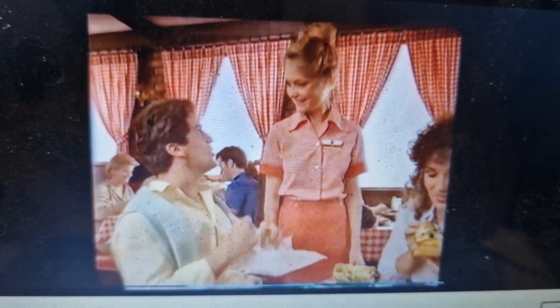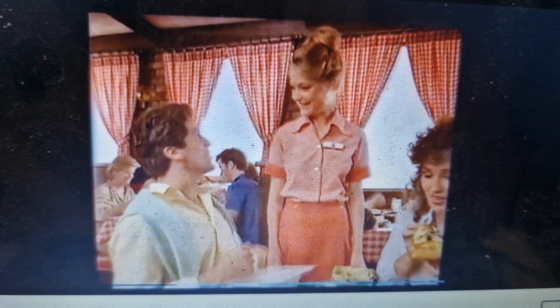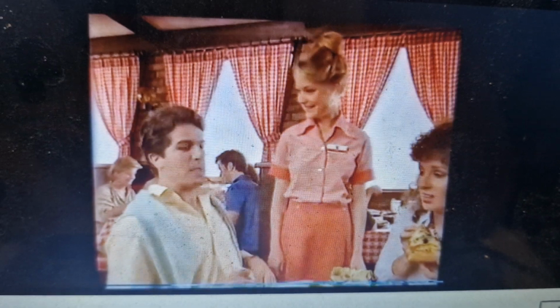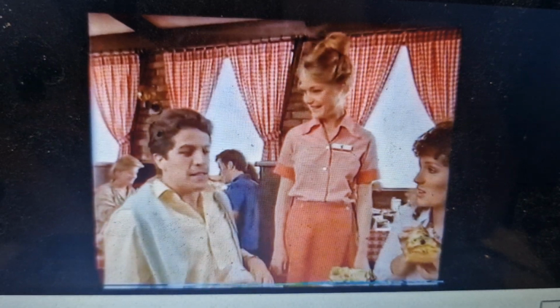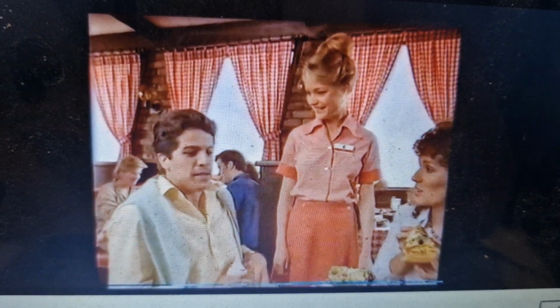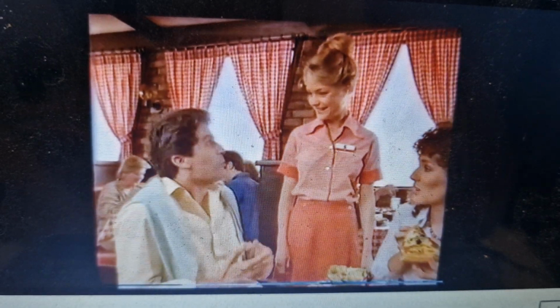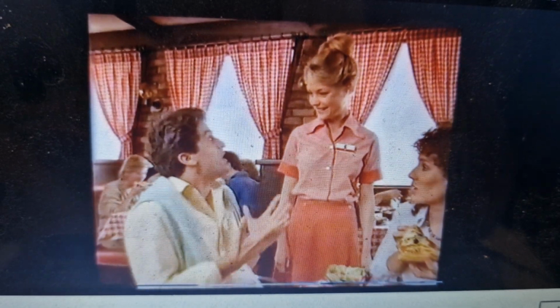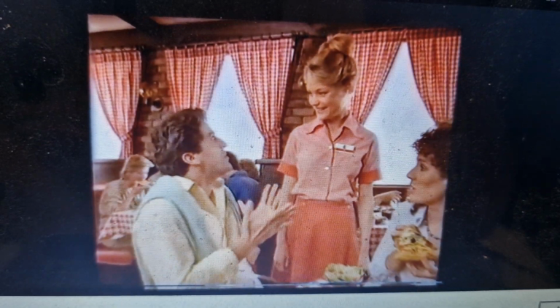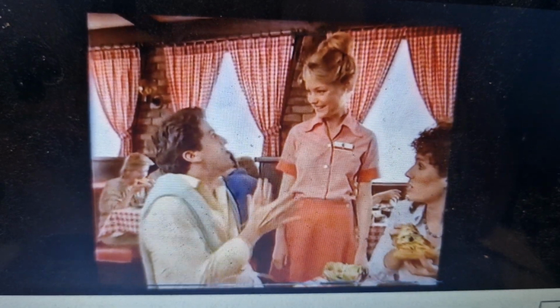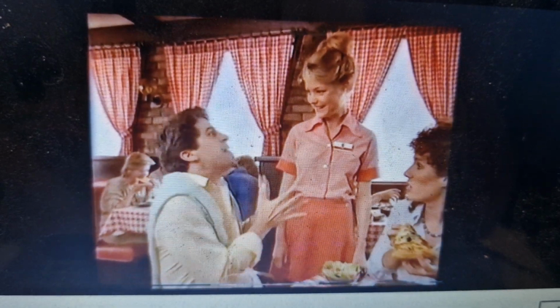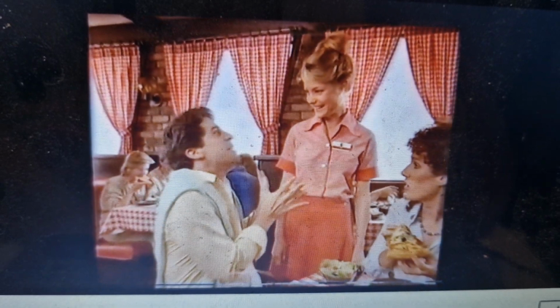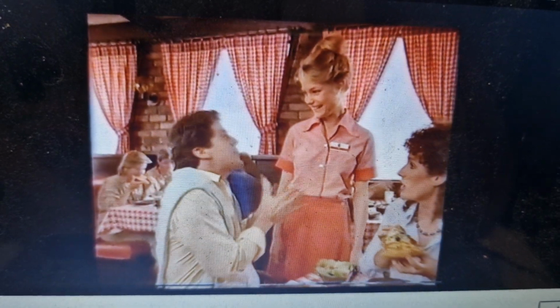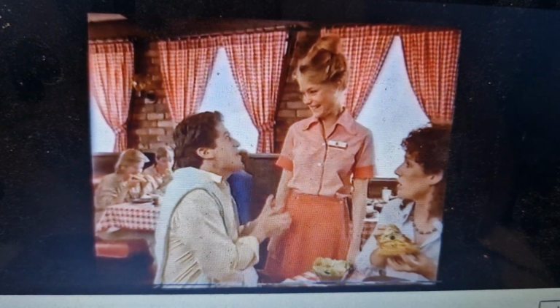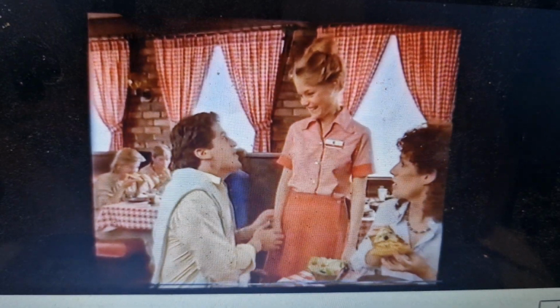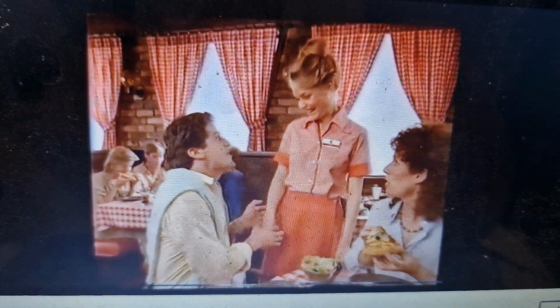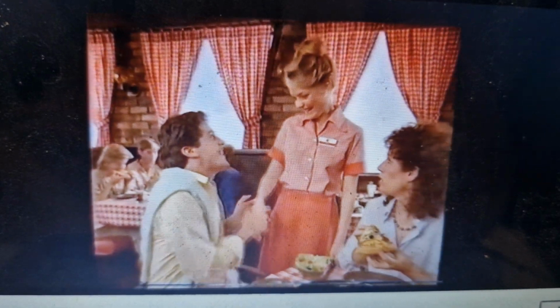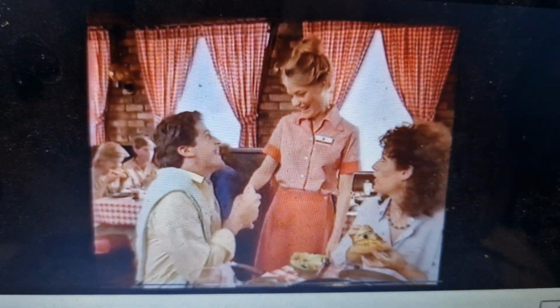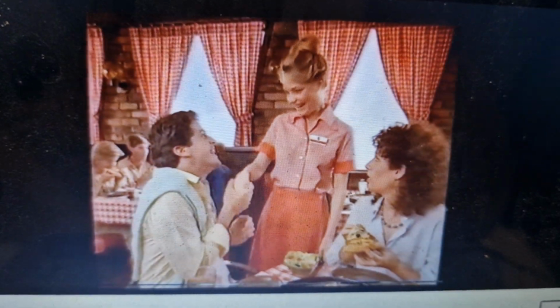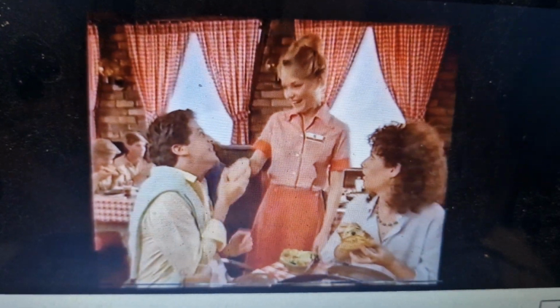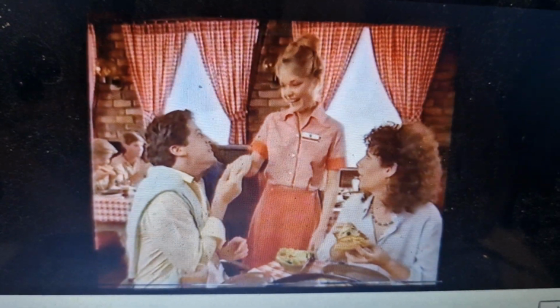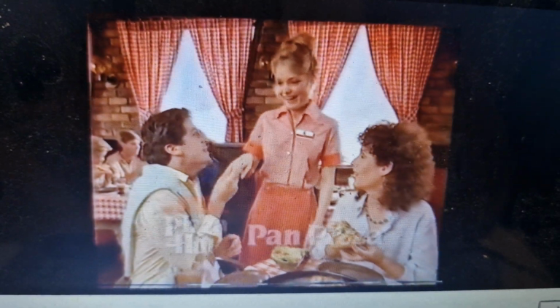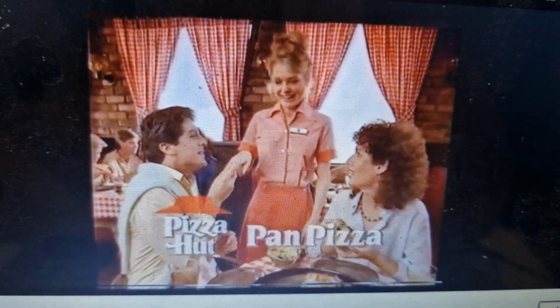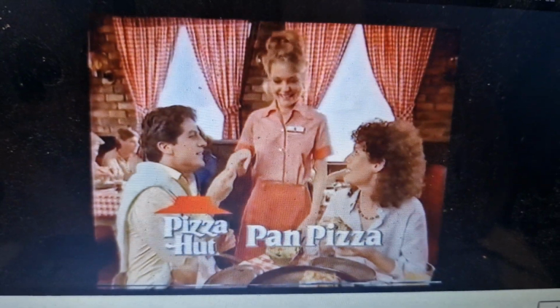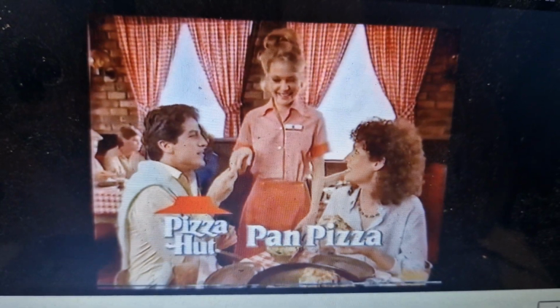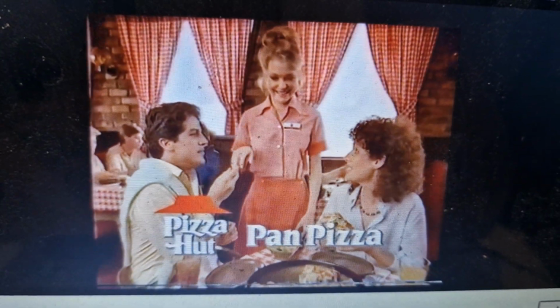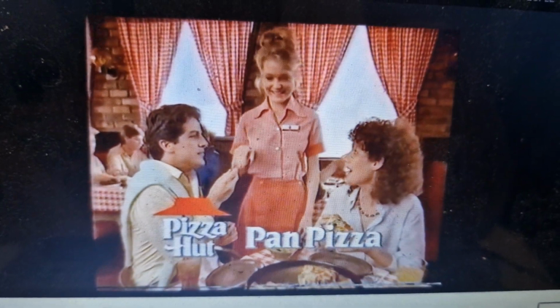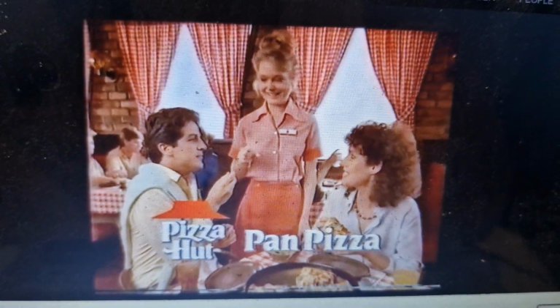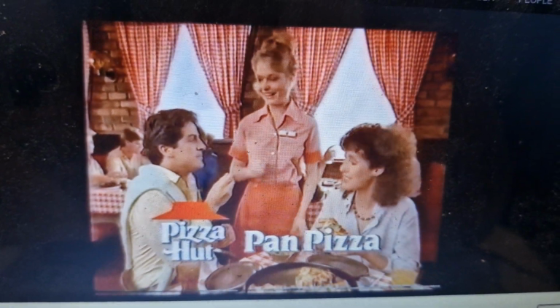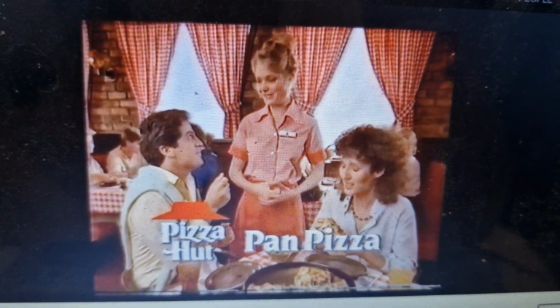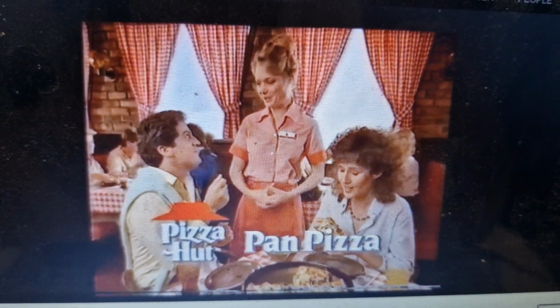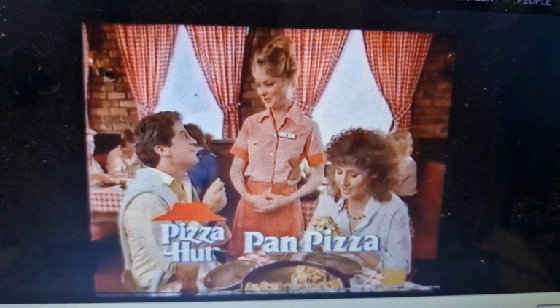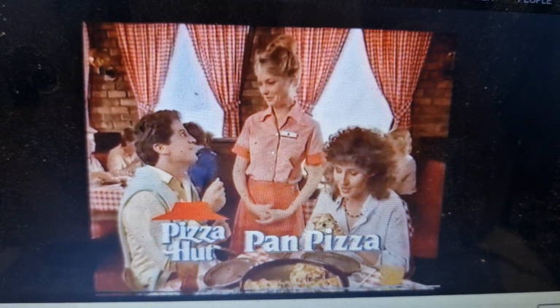Meravigliosa, bellissima, buonissima, deliziosa. He says it's nice. He's welcome.